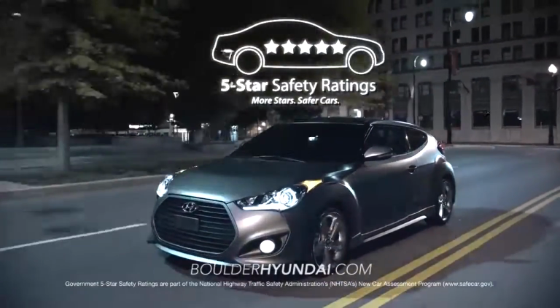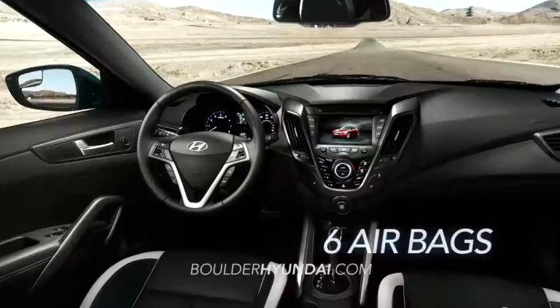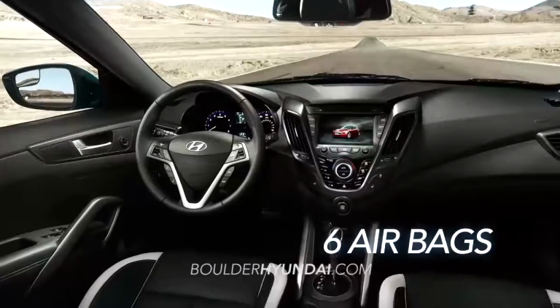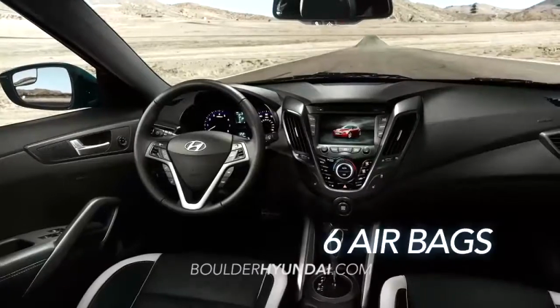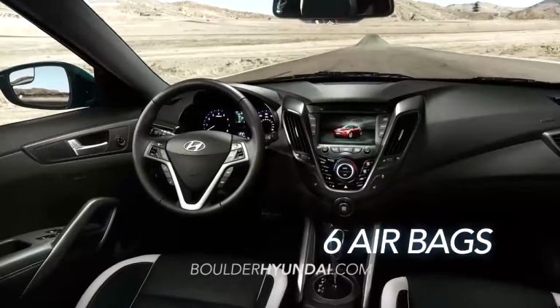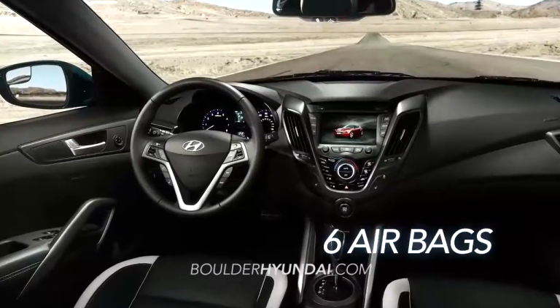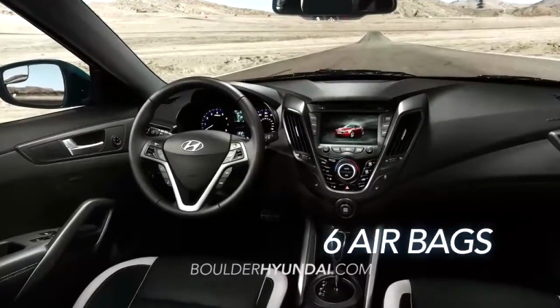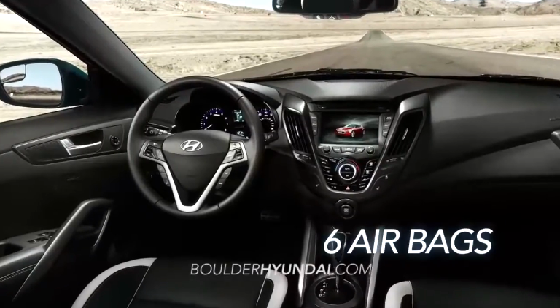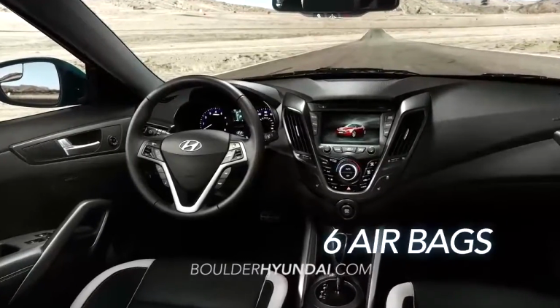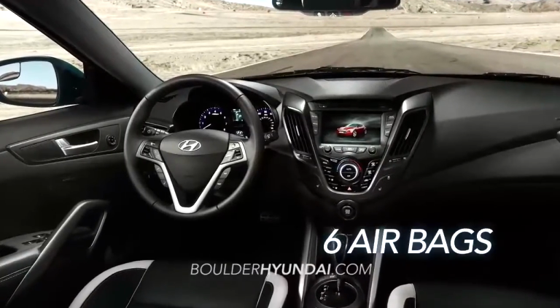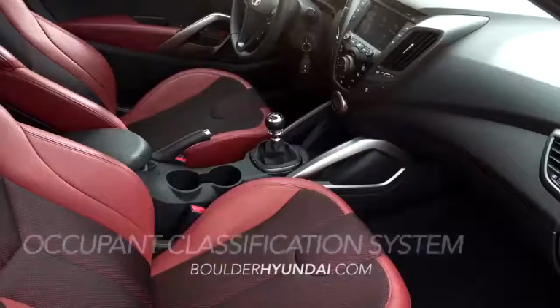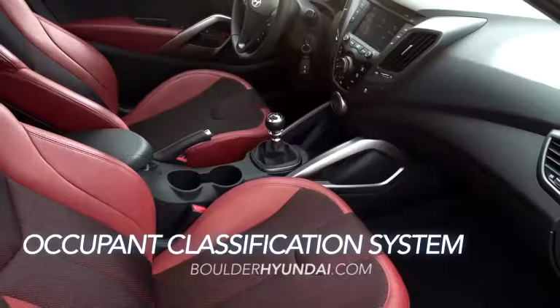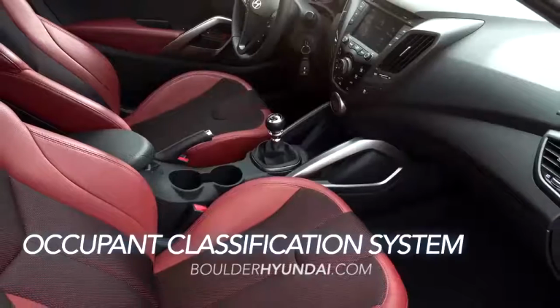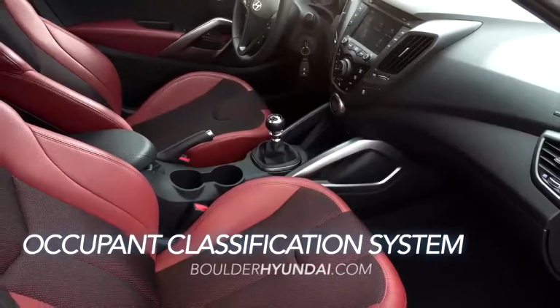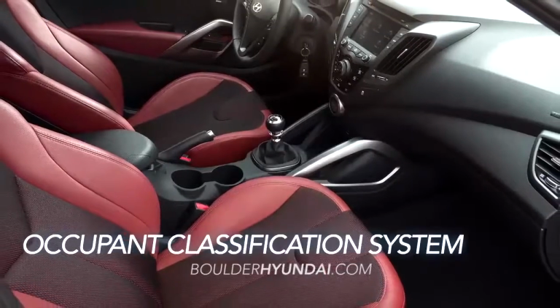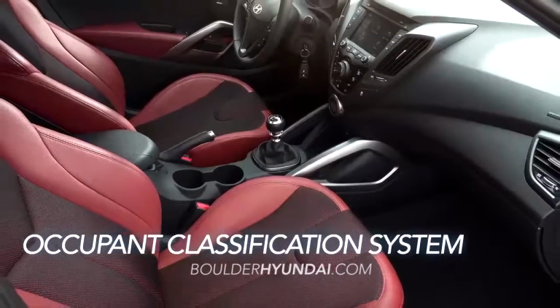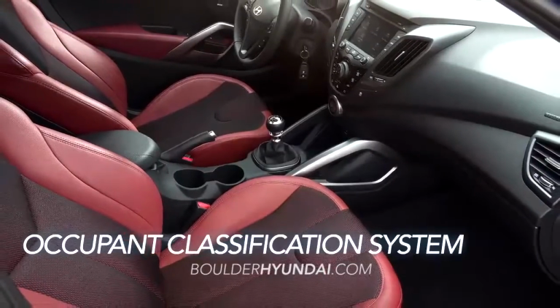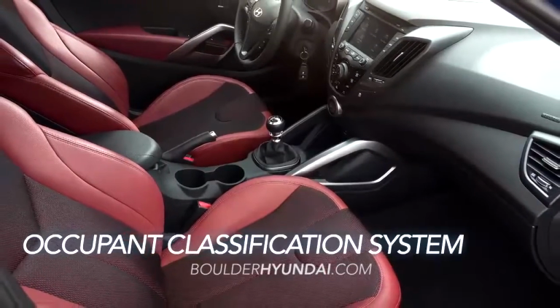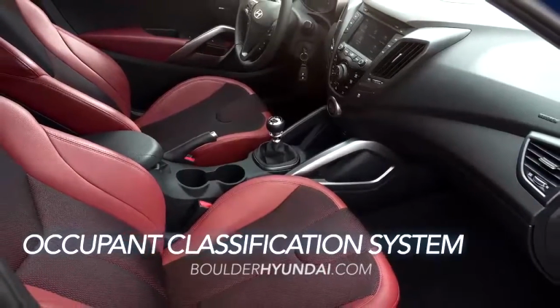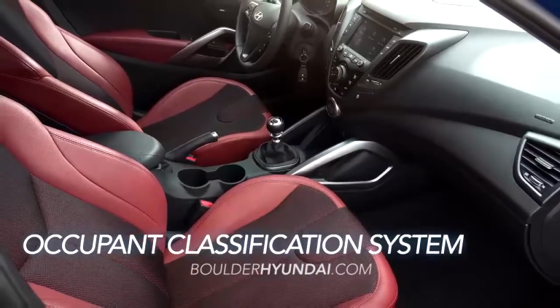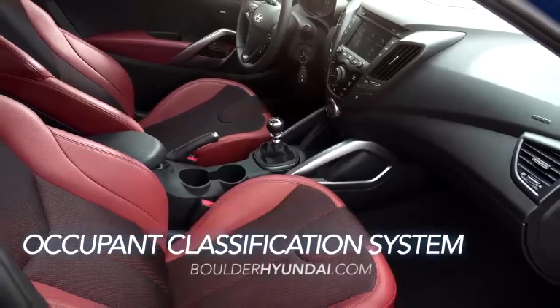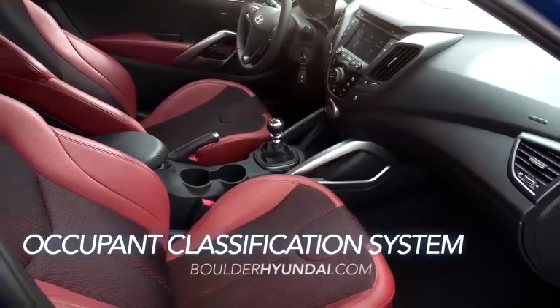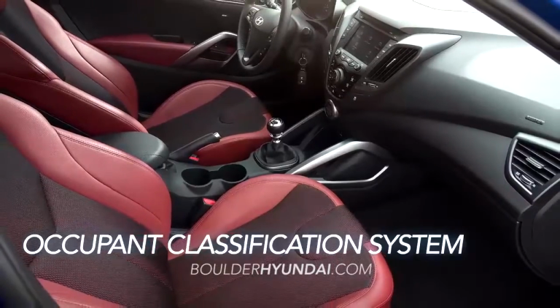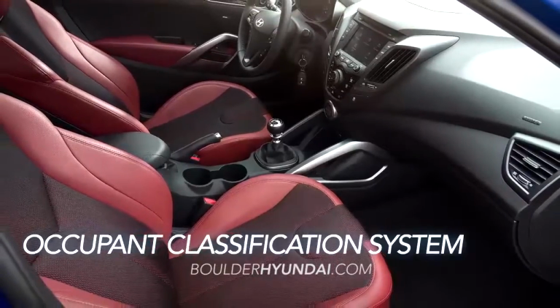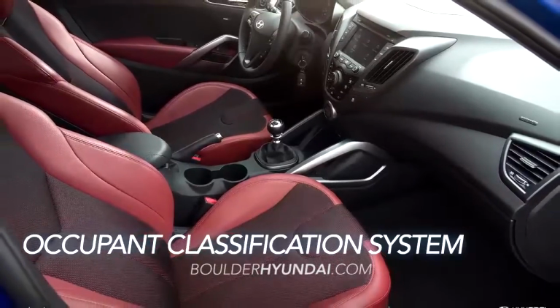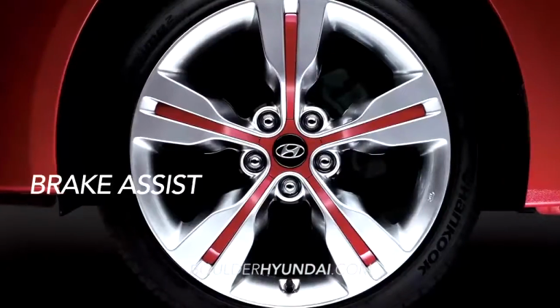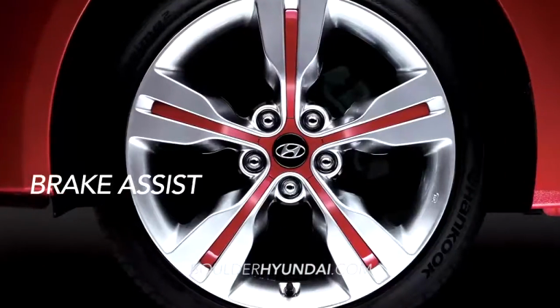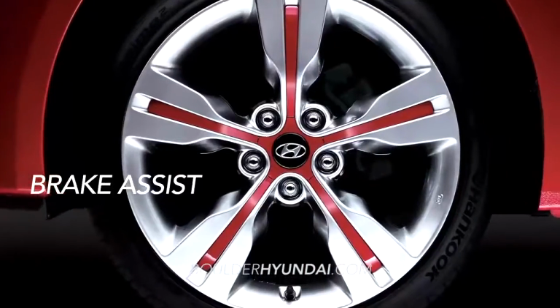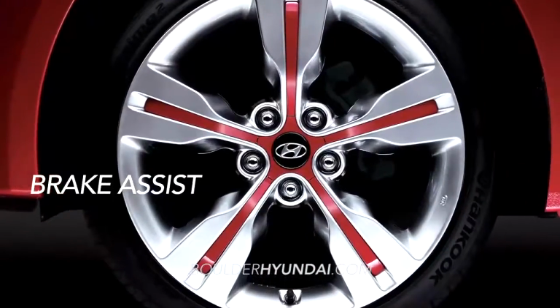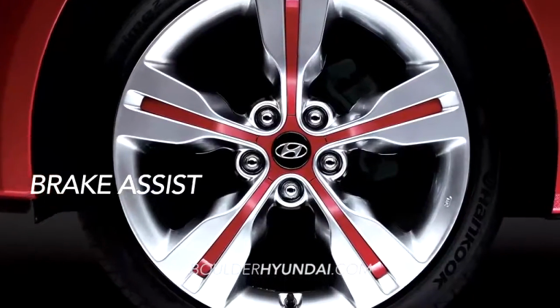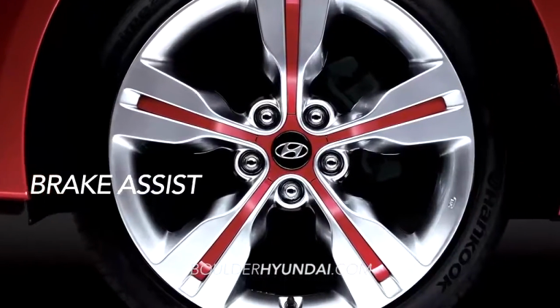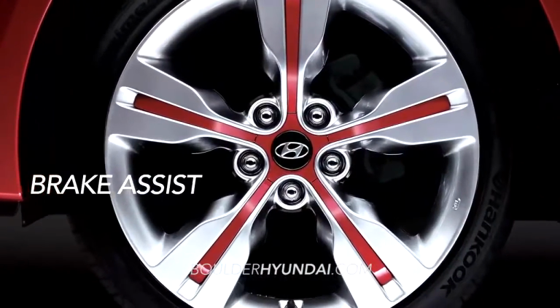The NHTSA five-star safety-rated Veloster is loaded with safety features, like six airbags, a front-occupant classification system, and brake assist.